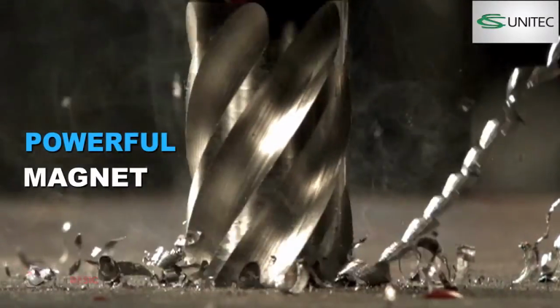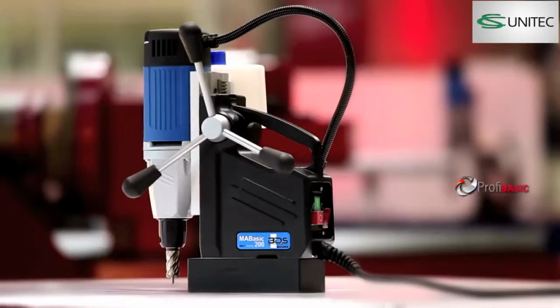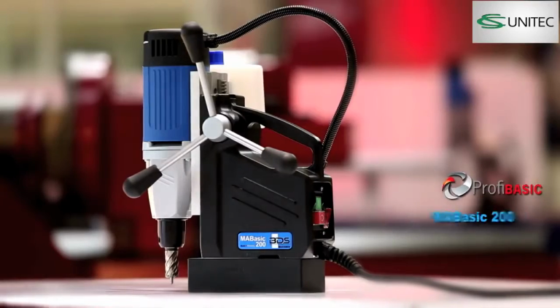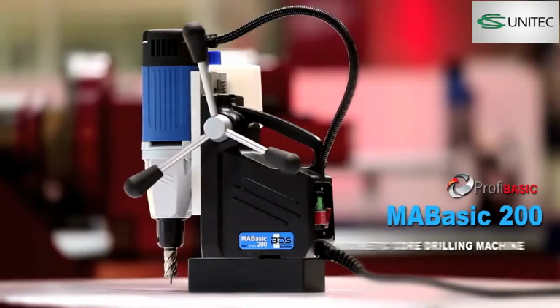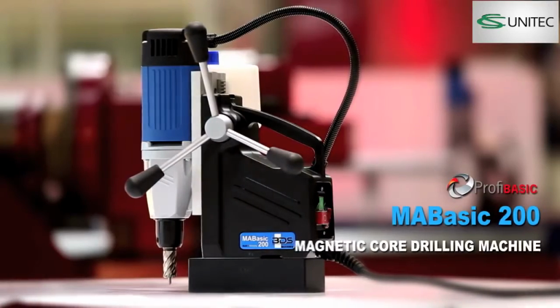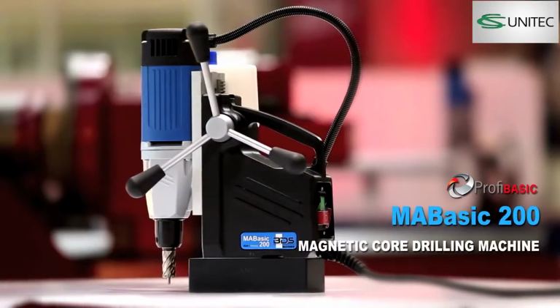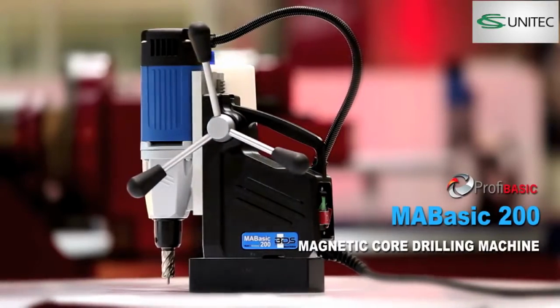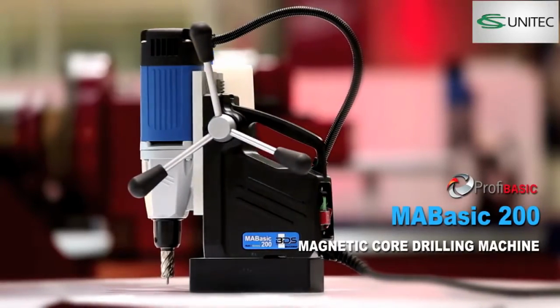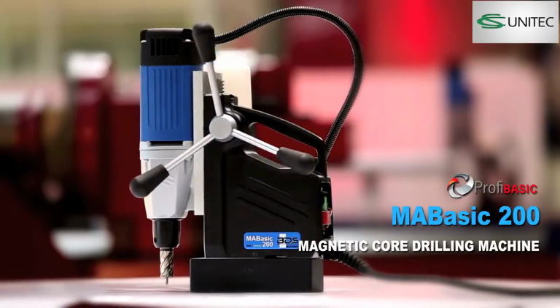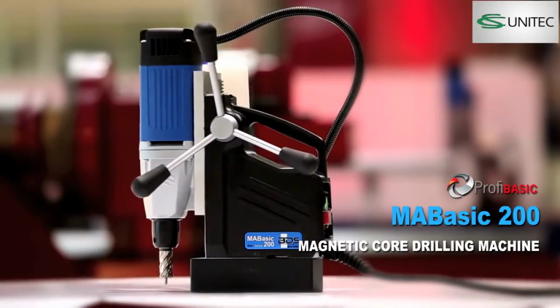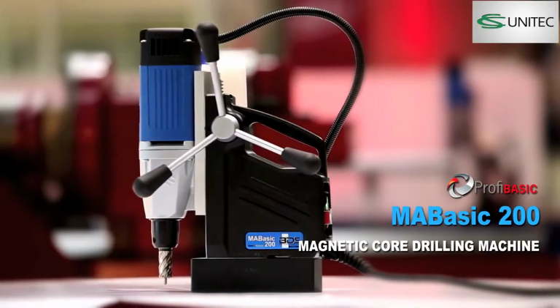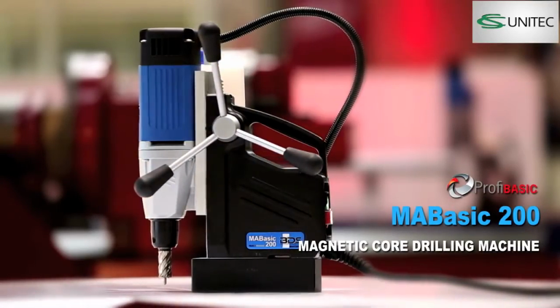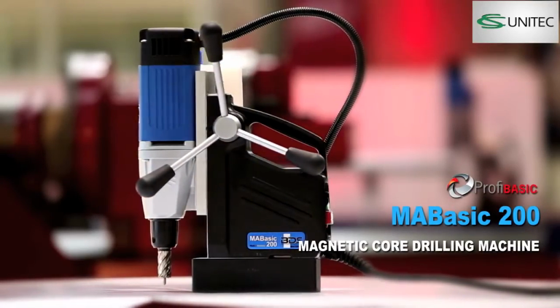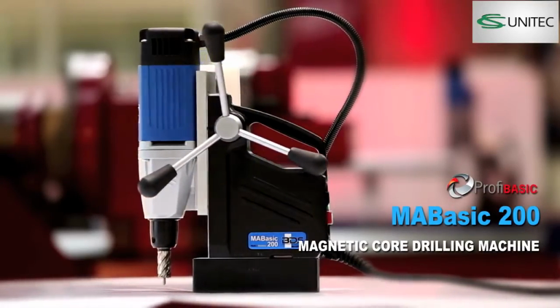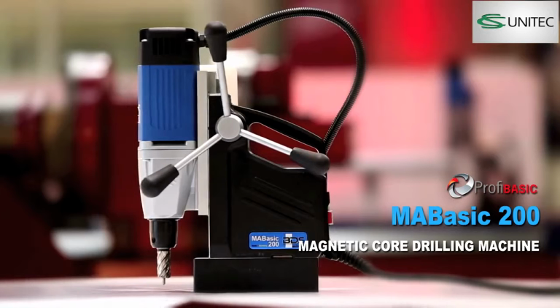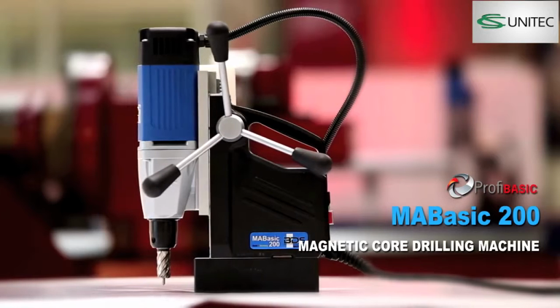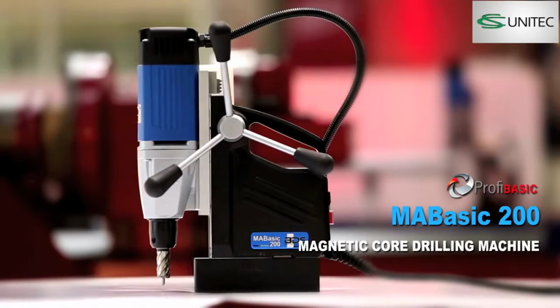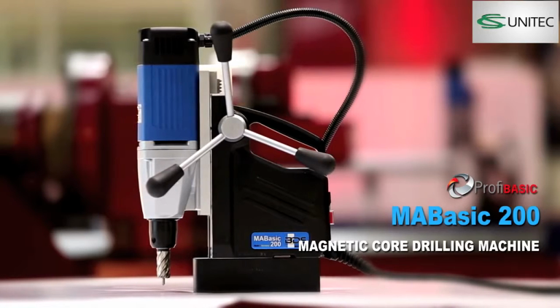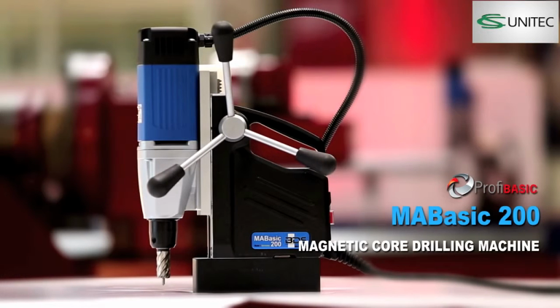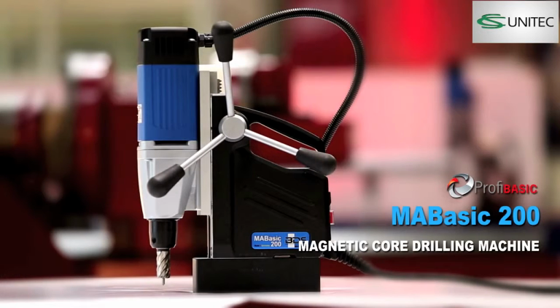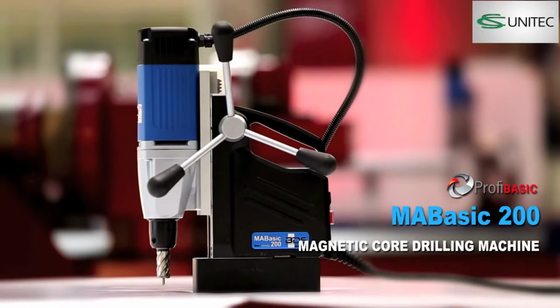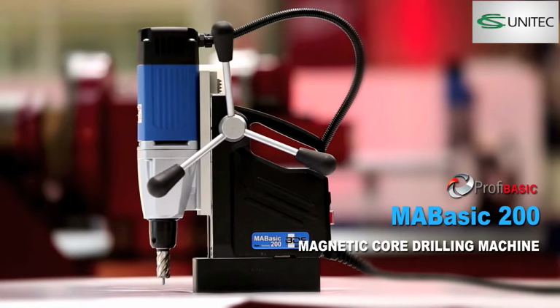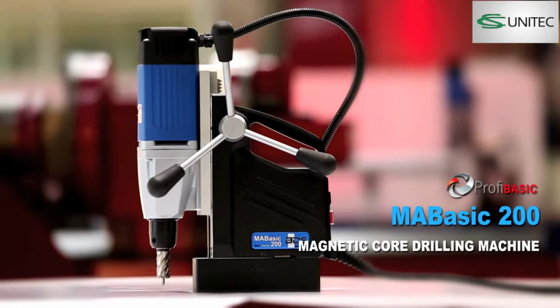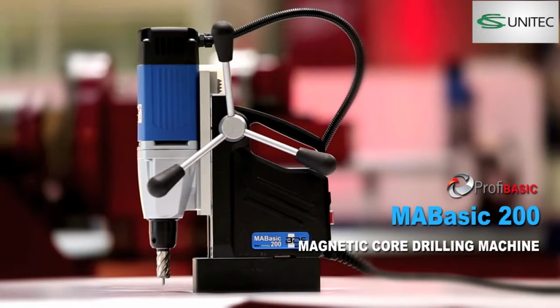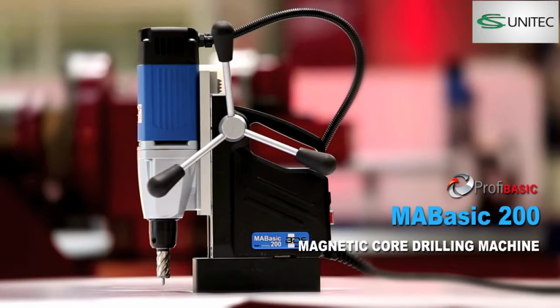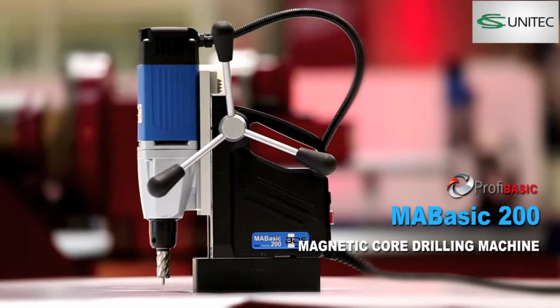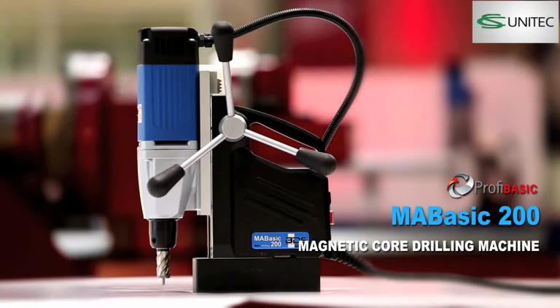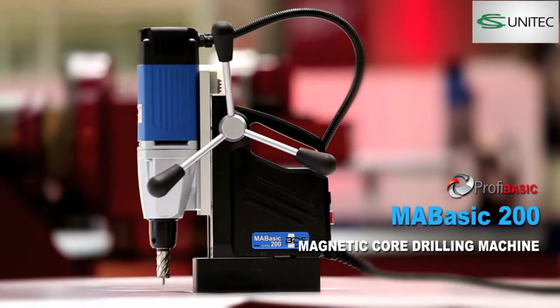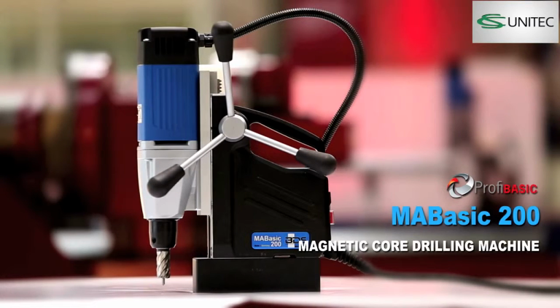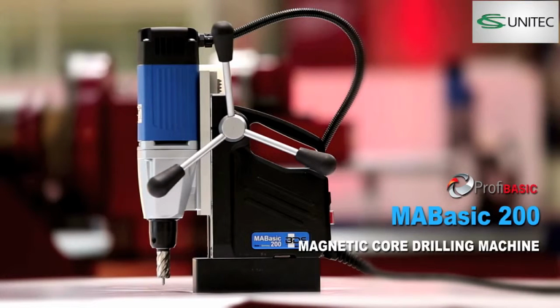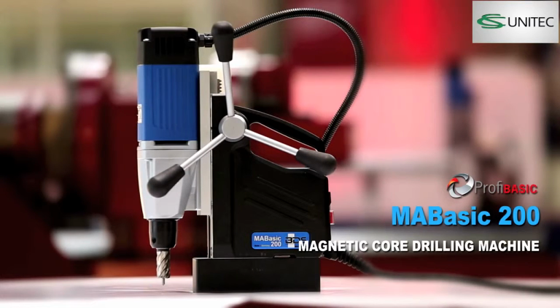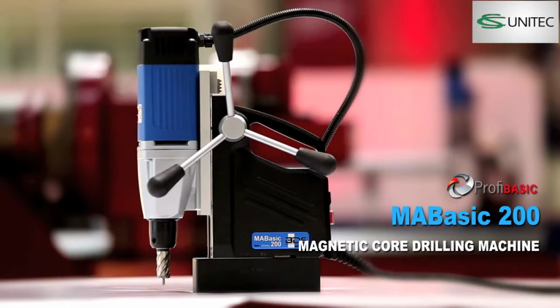The MA Basic 200 — lightweight, robust and economical portable magnetic core drilling machine.